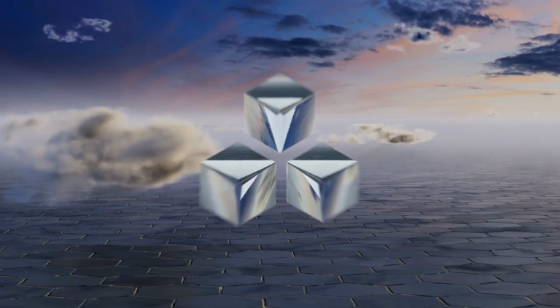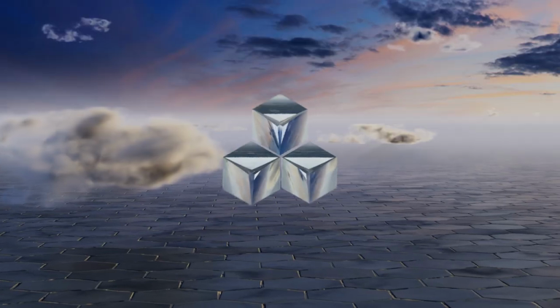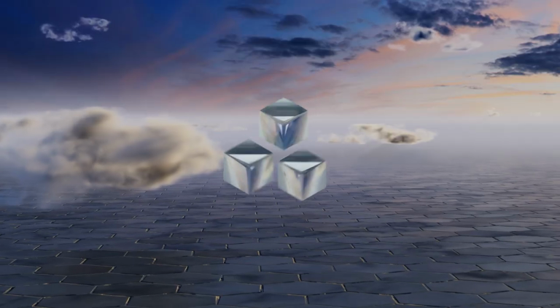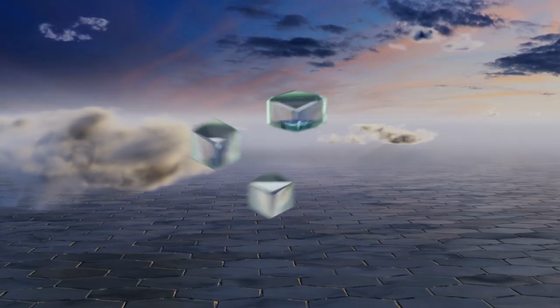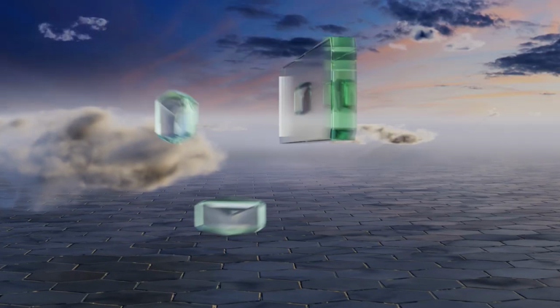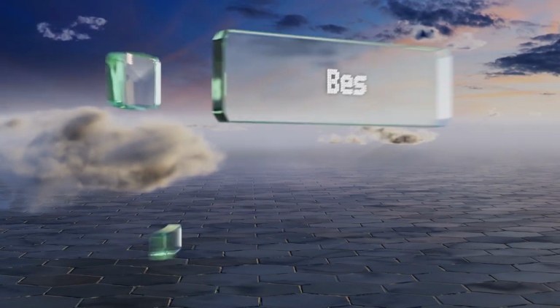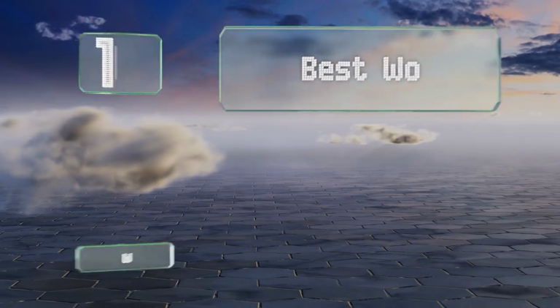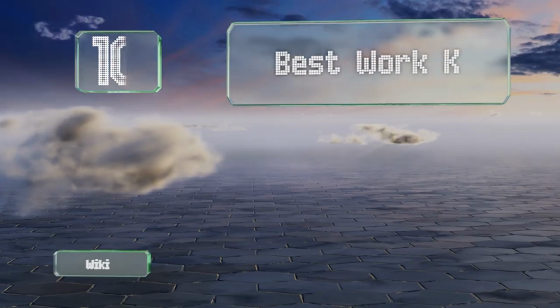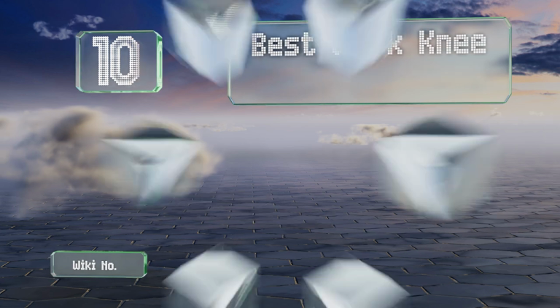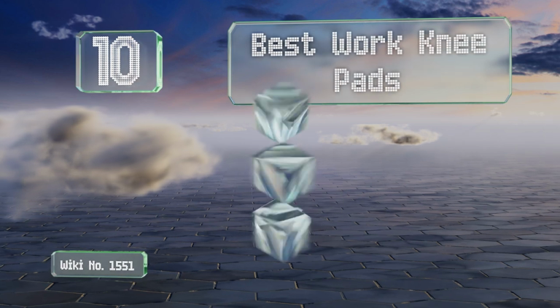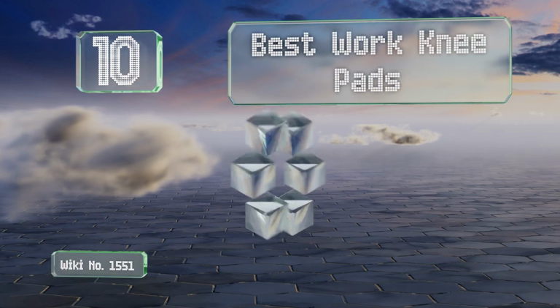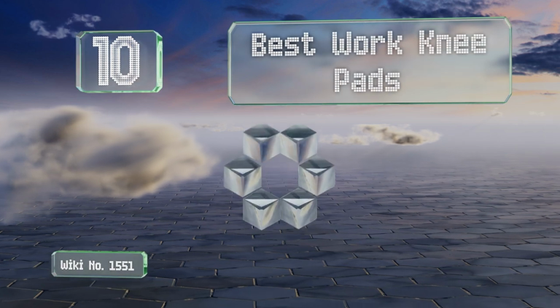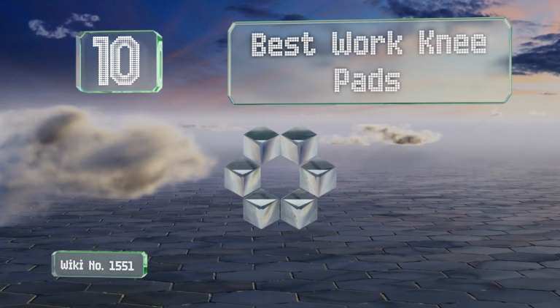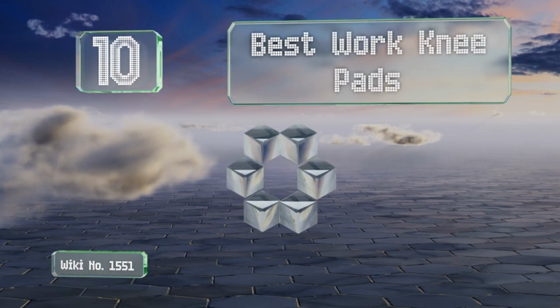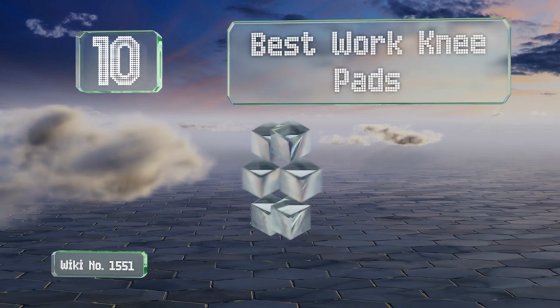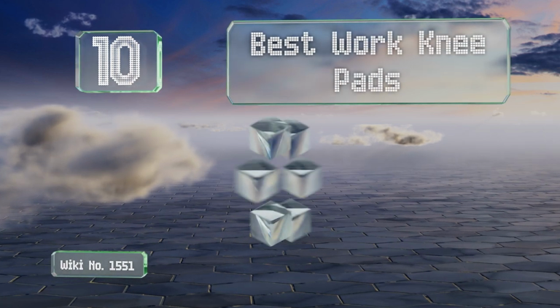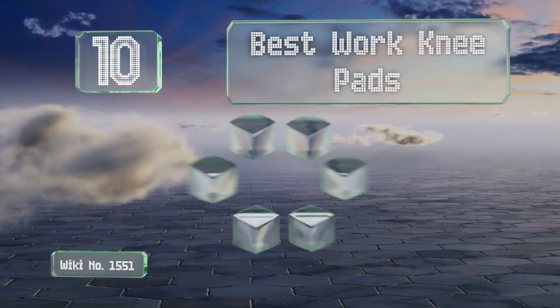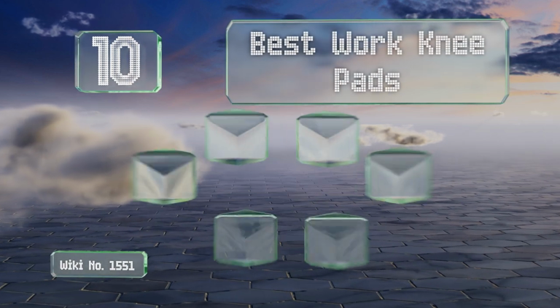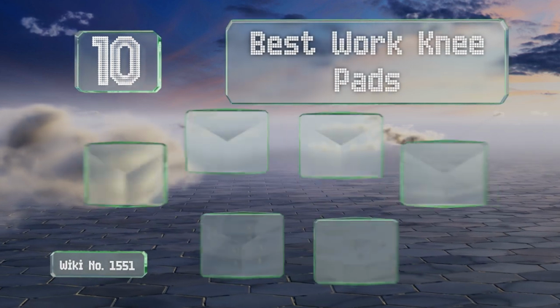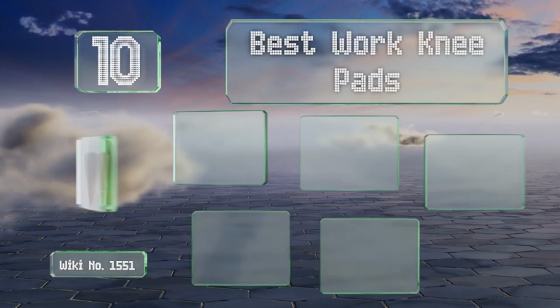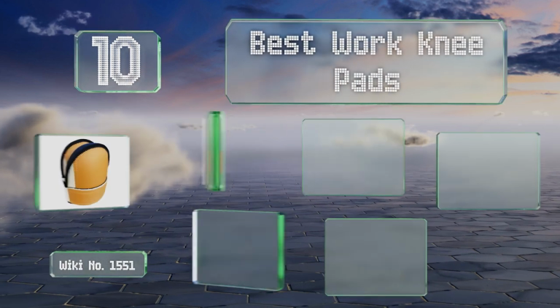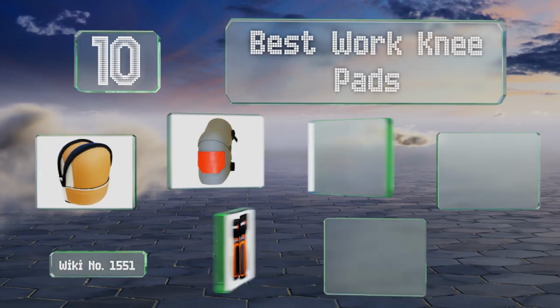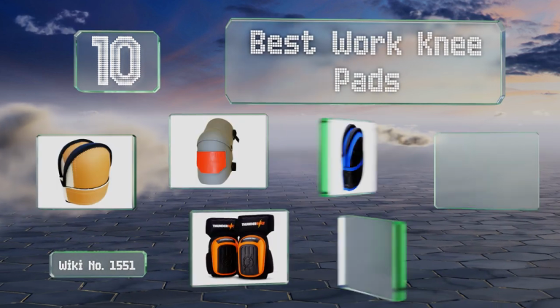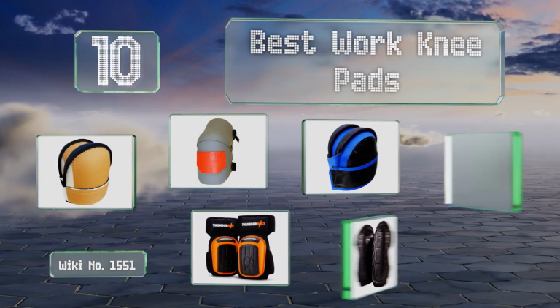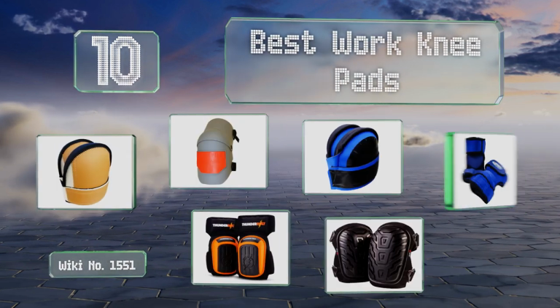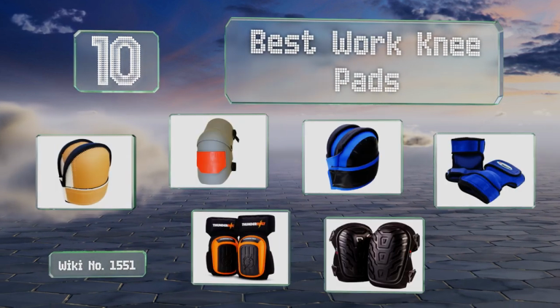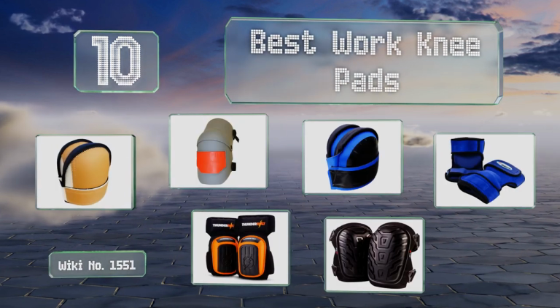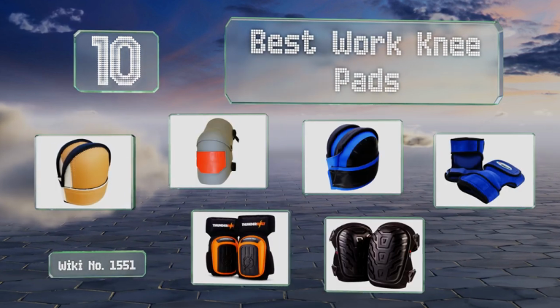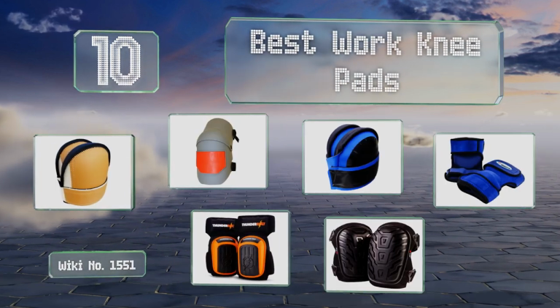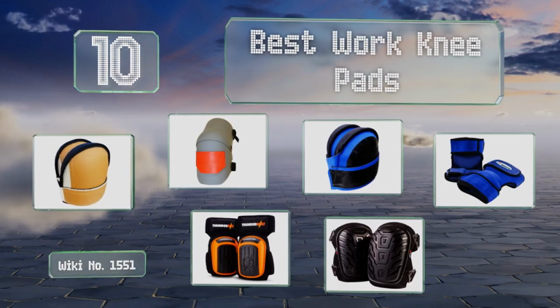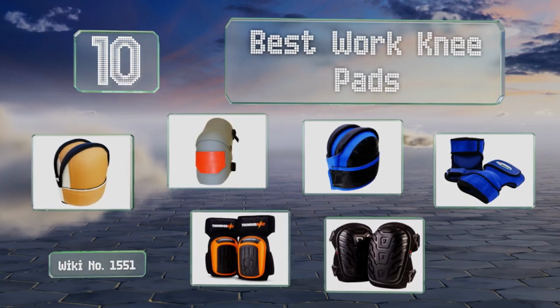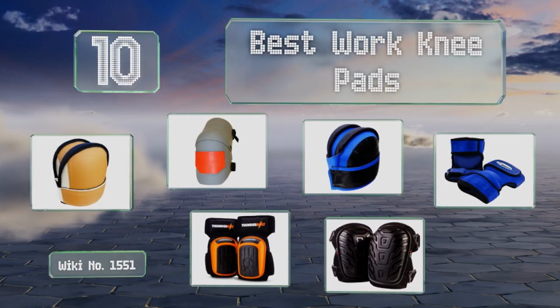EasyVid presents the 10 best work knee pads. Let's get started with the list.